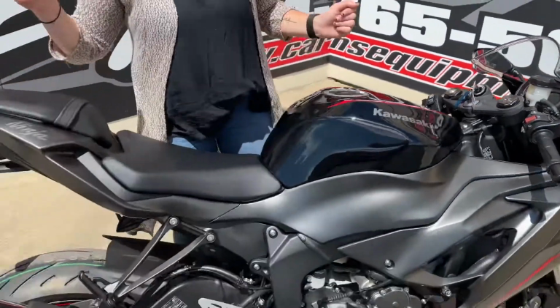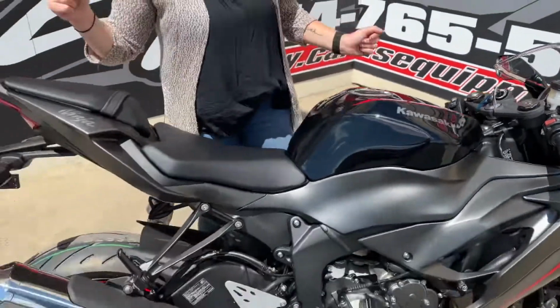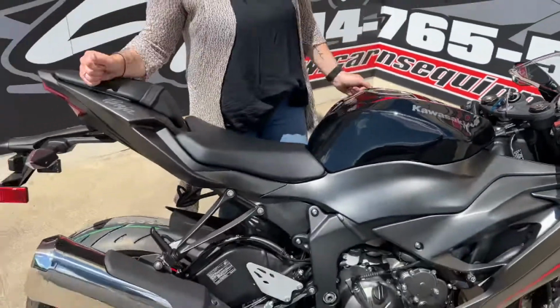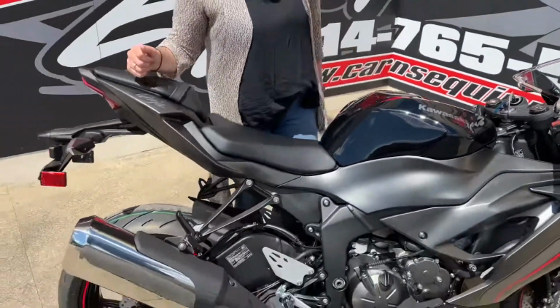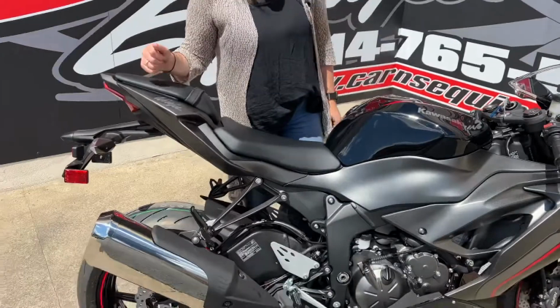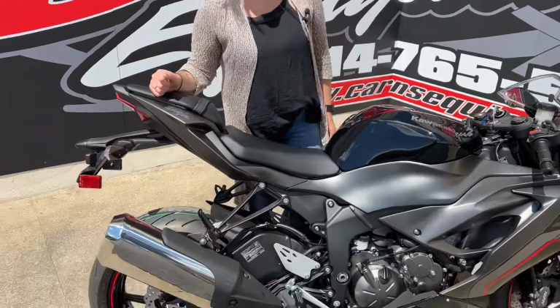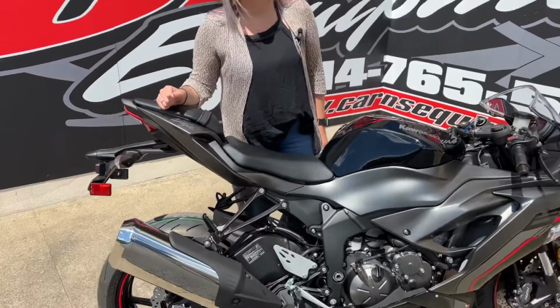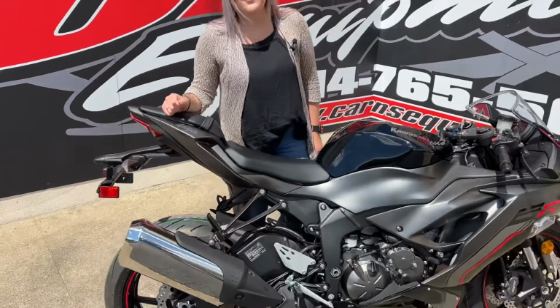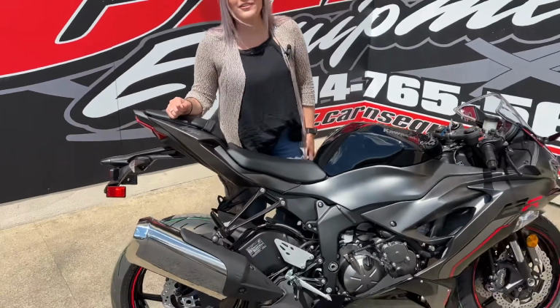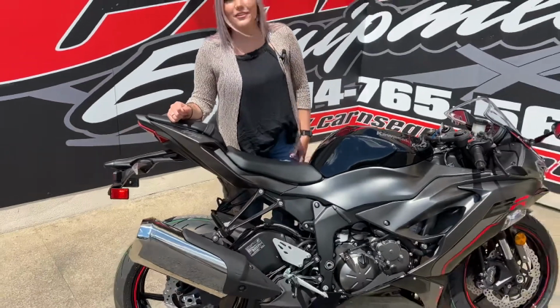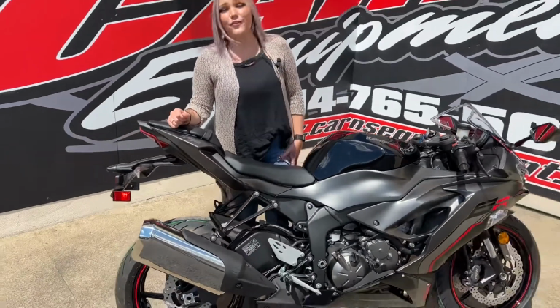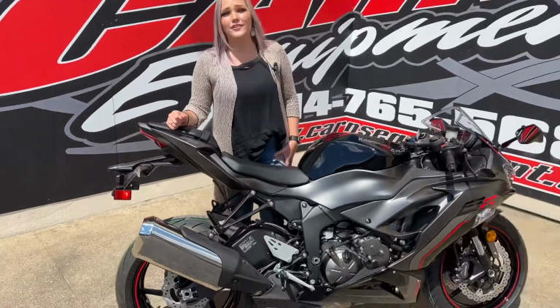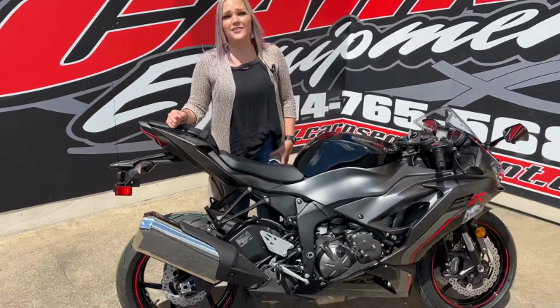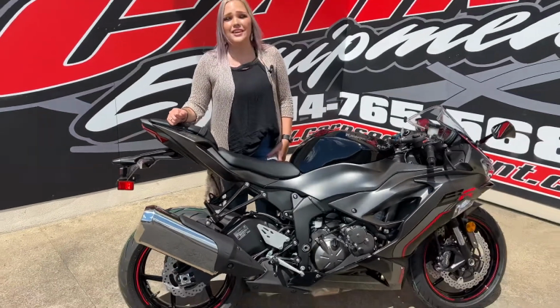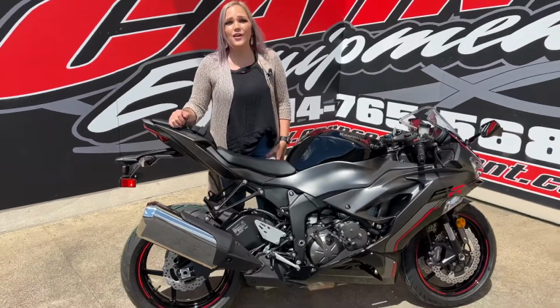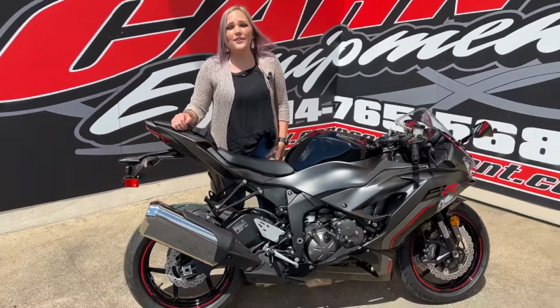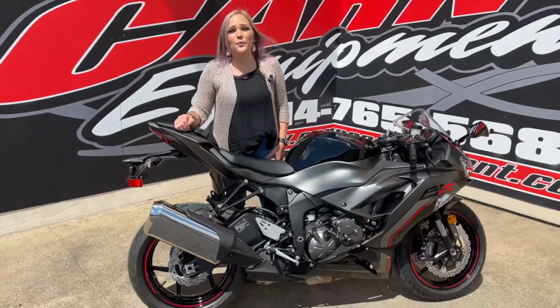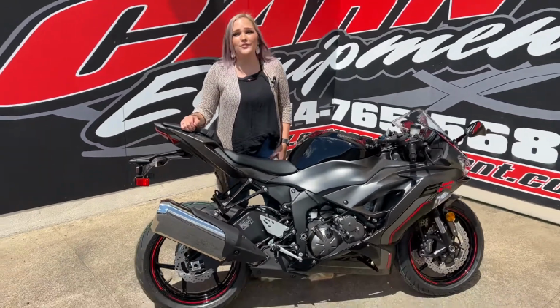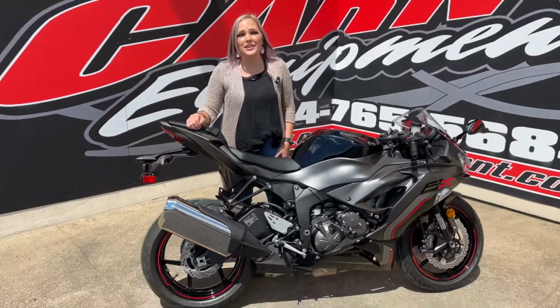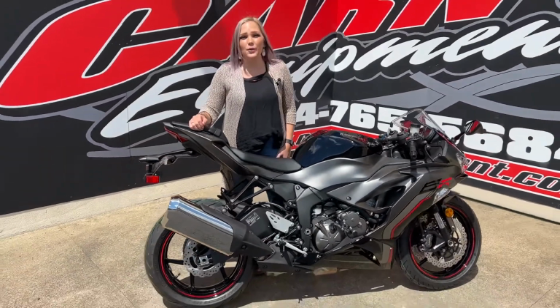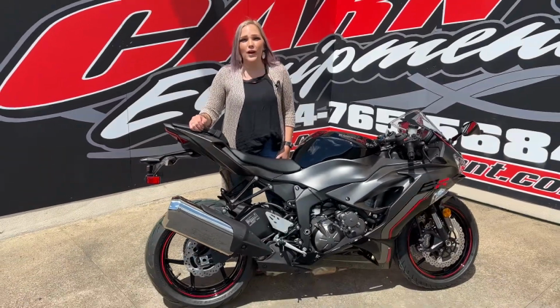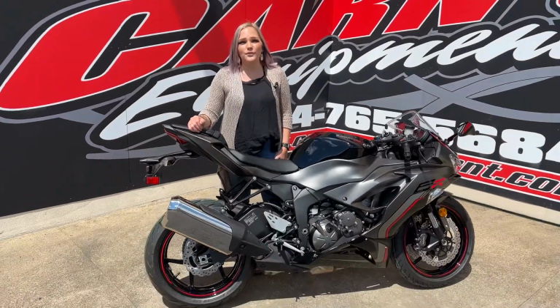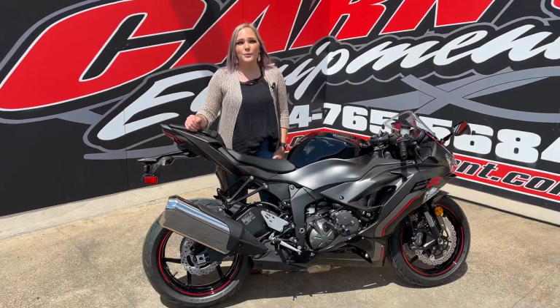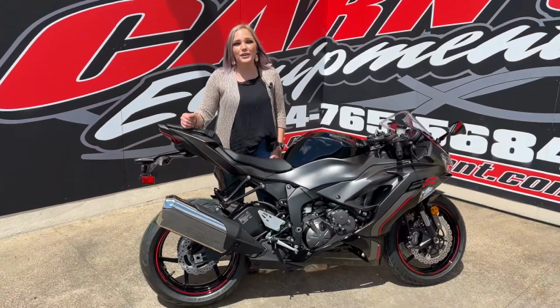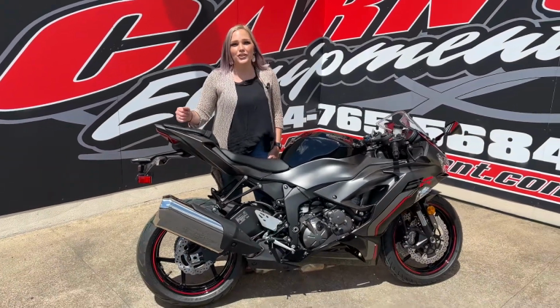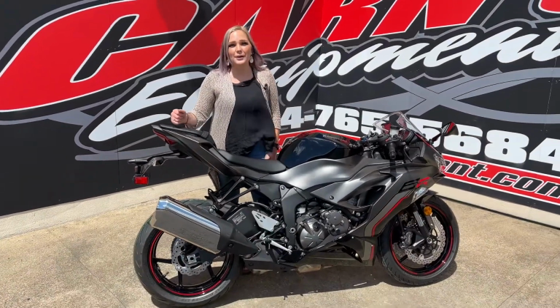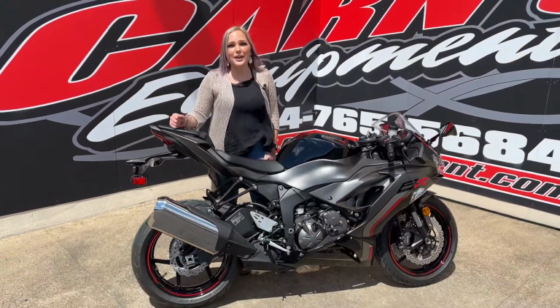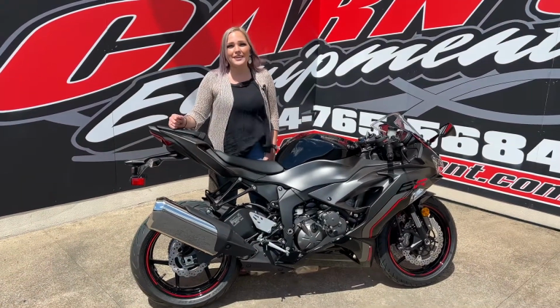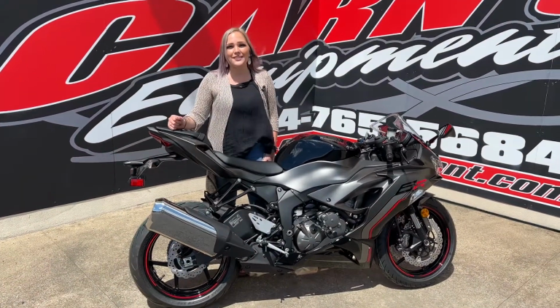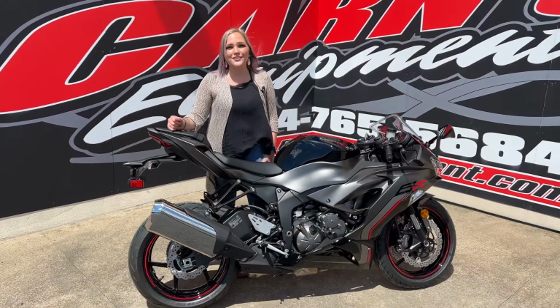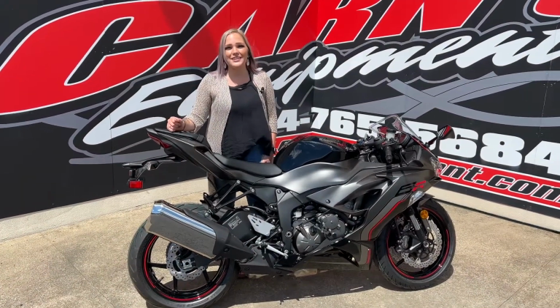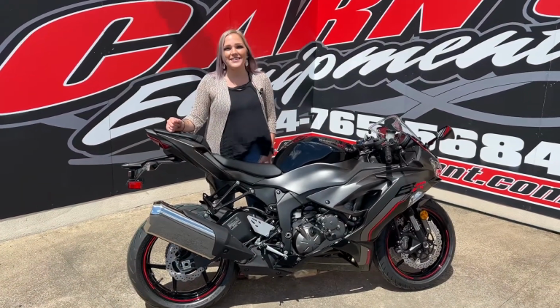We have this bike in stock right now. This is the first ZX6R that we've seen in a while, so make sure to come down and get this unit today.